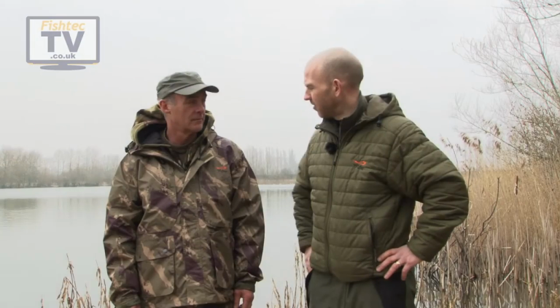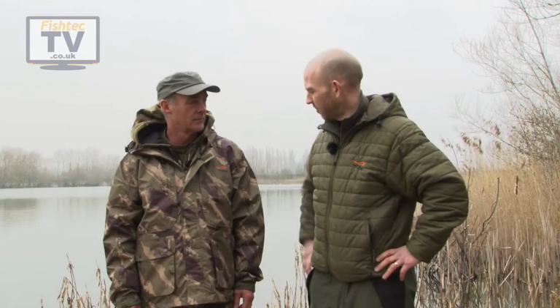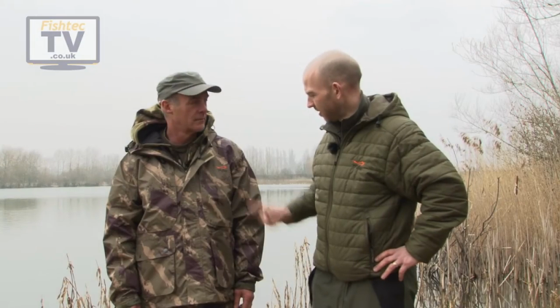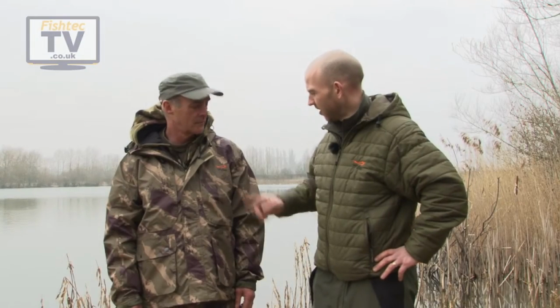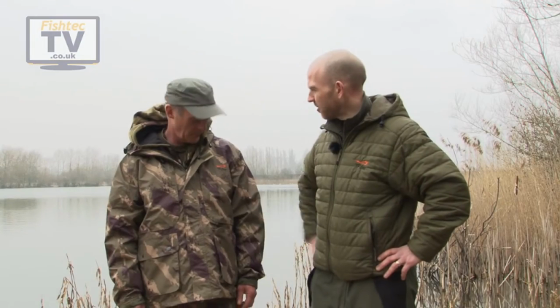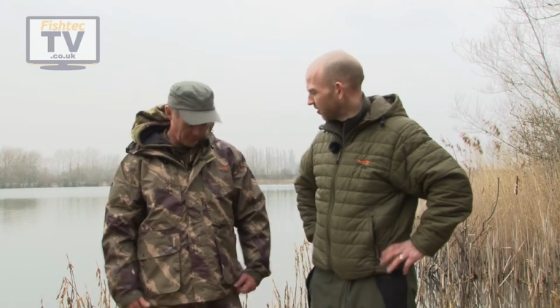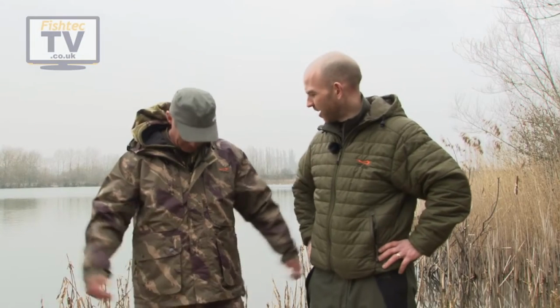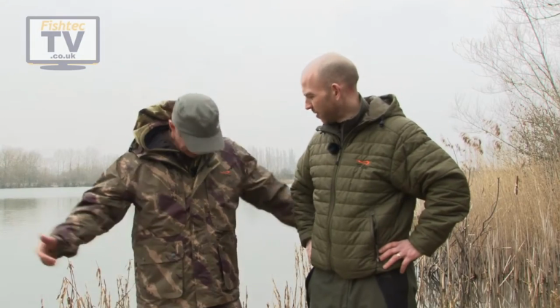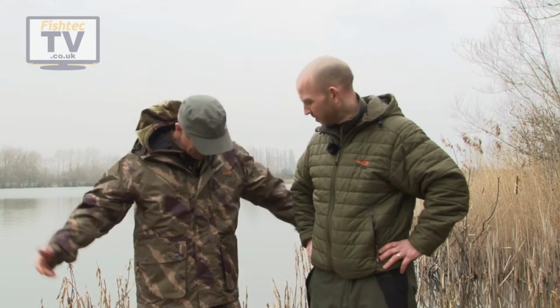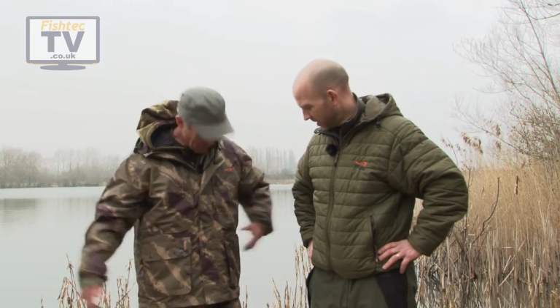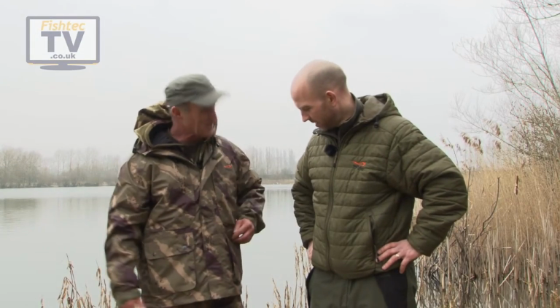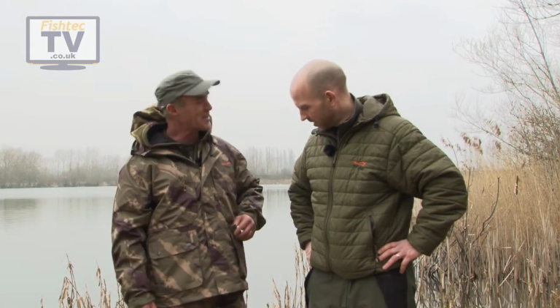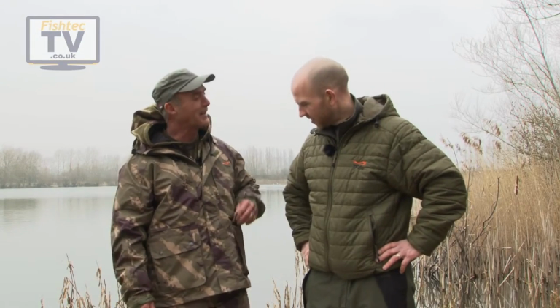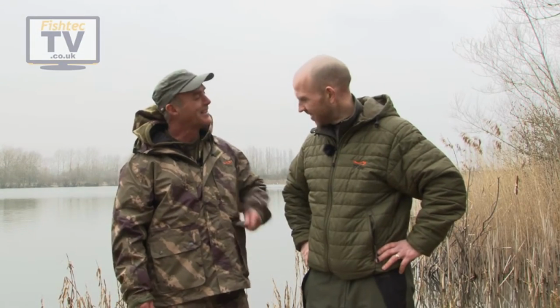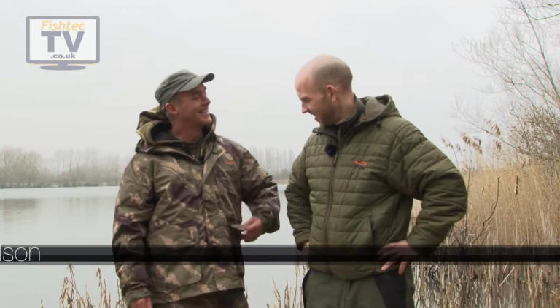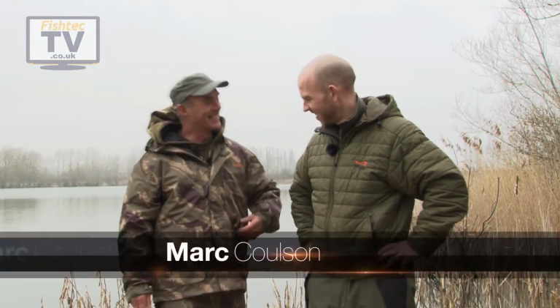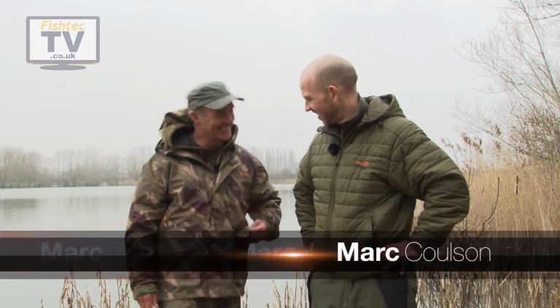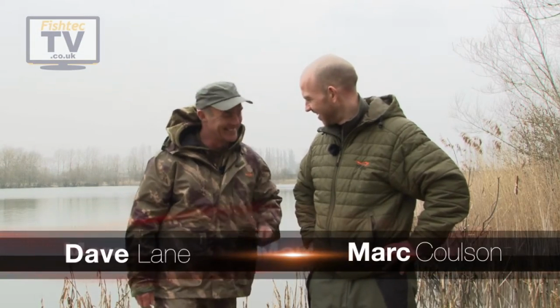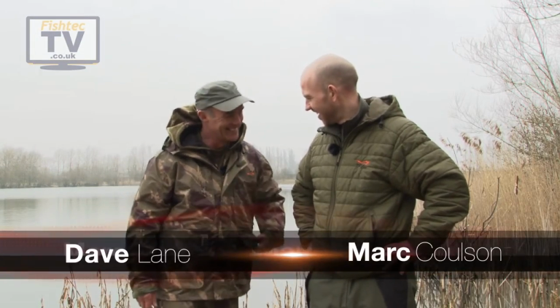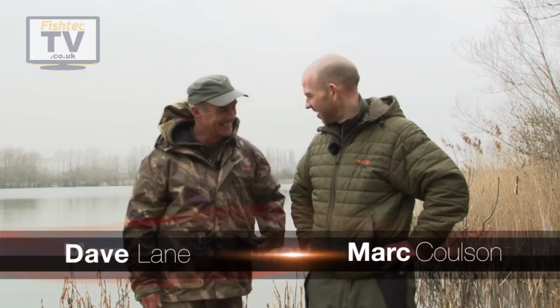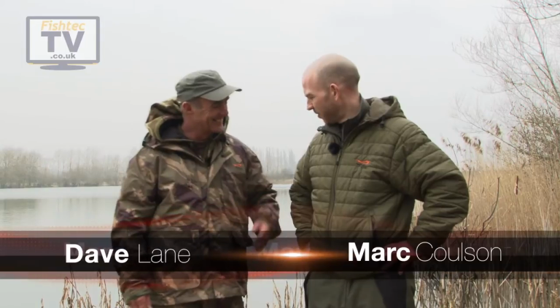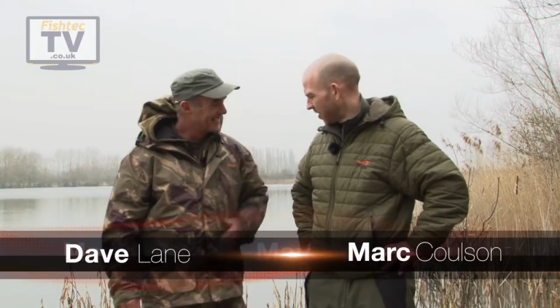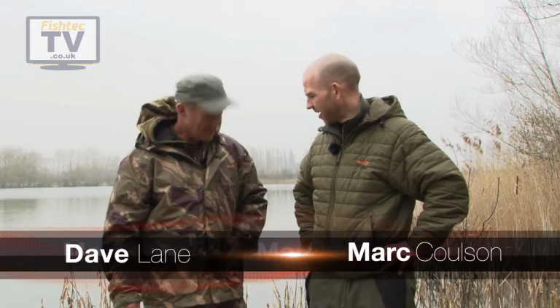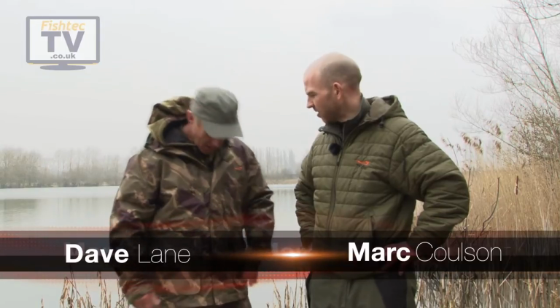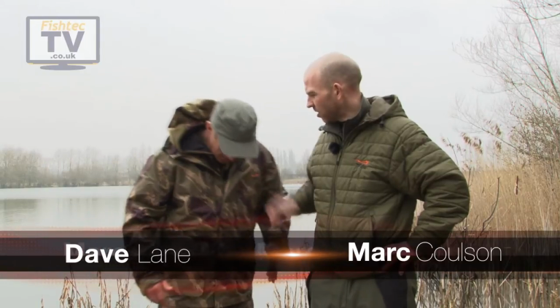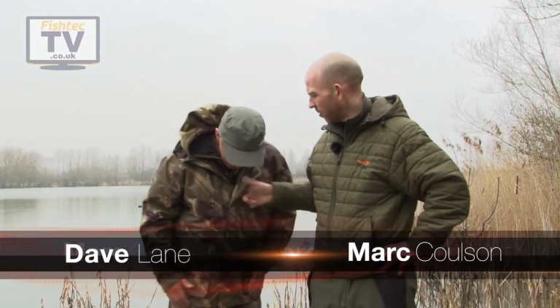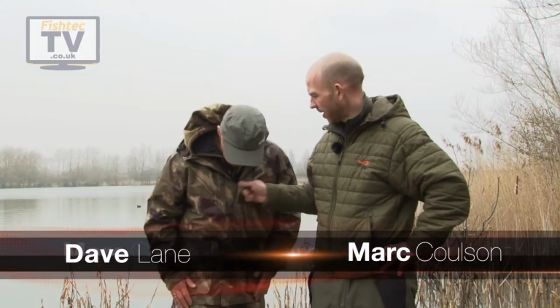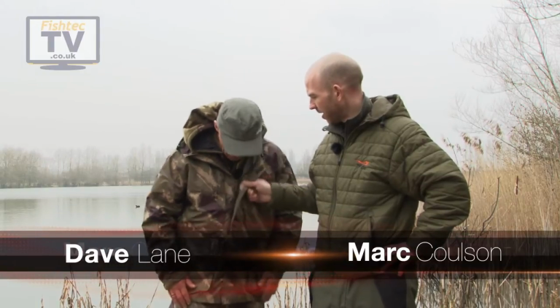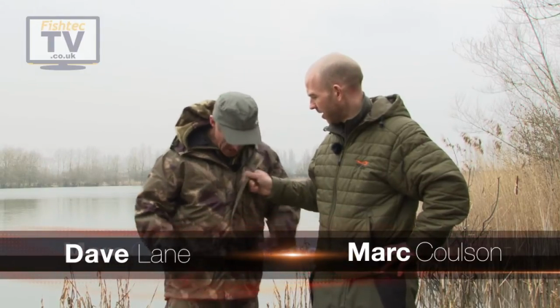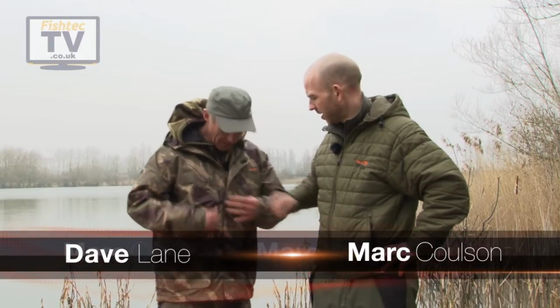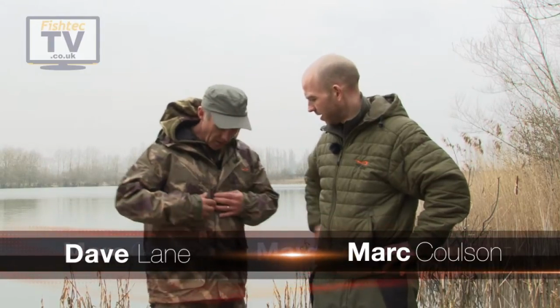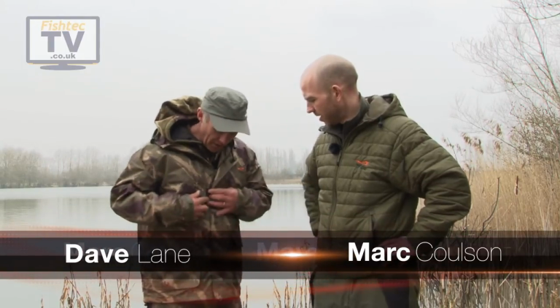Hi, mate. Look at you, all camoed up — I'm surprised you can see me. What have we got here, then? It looks lightweight. It is very lightweight.